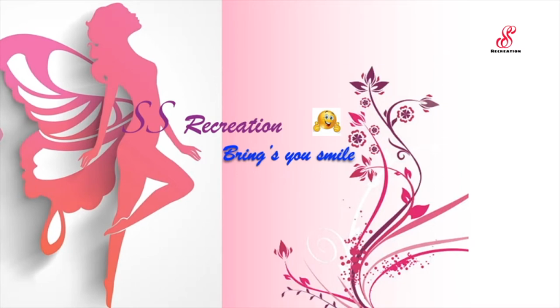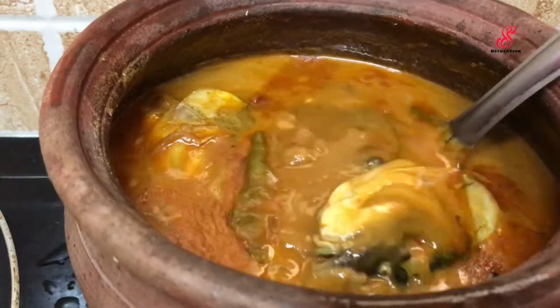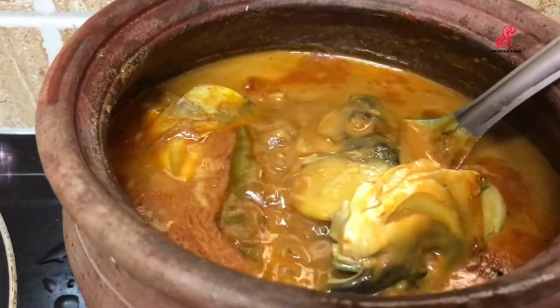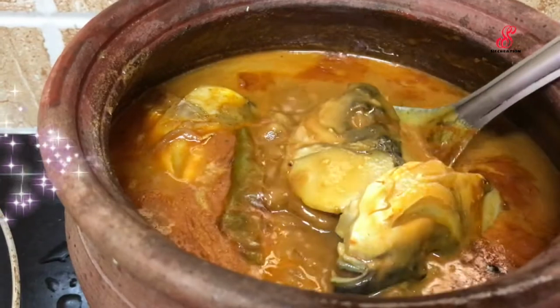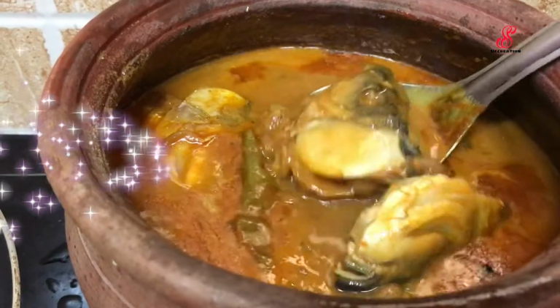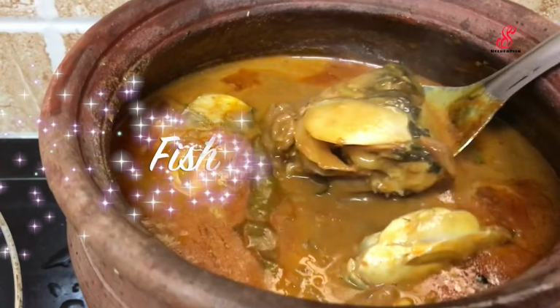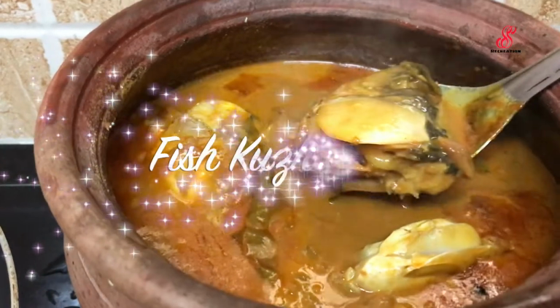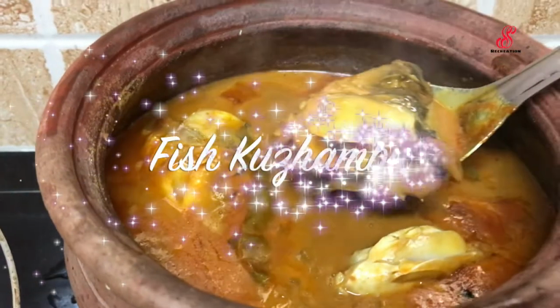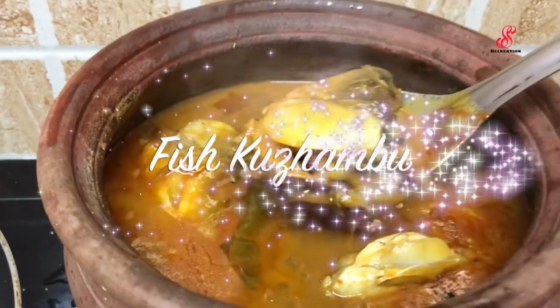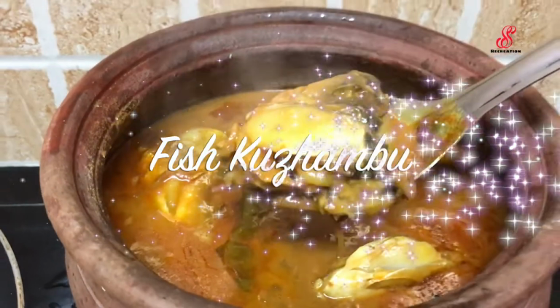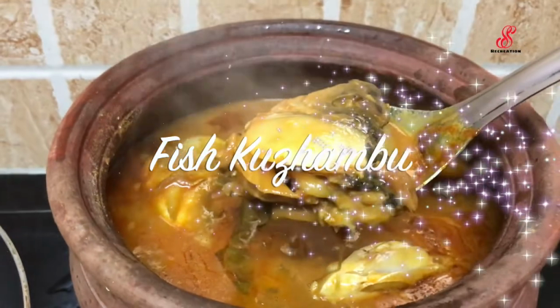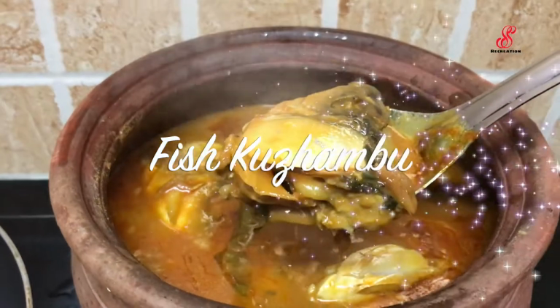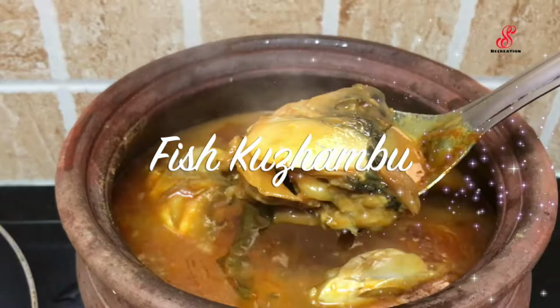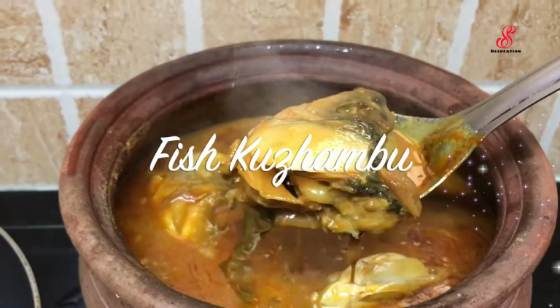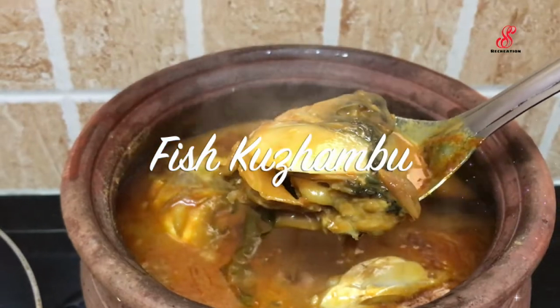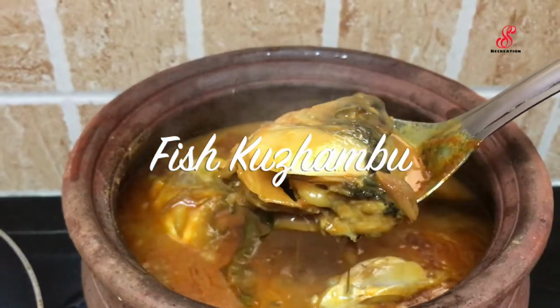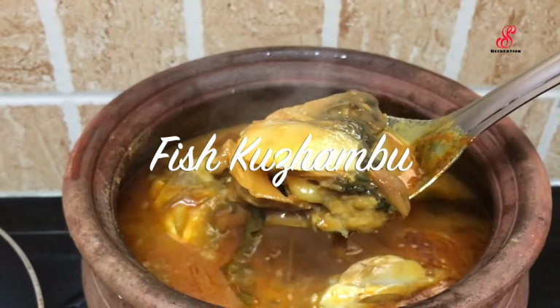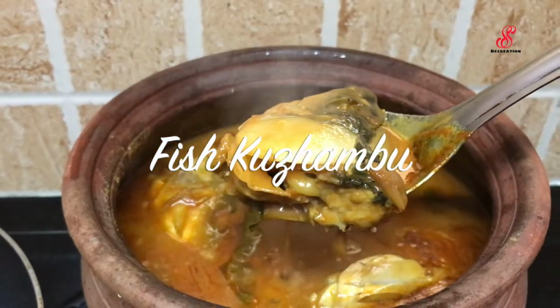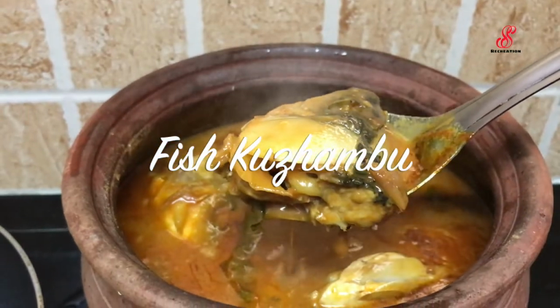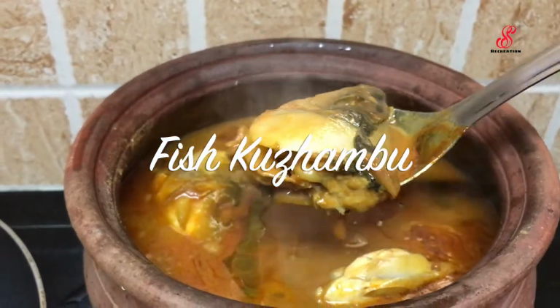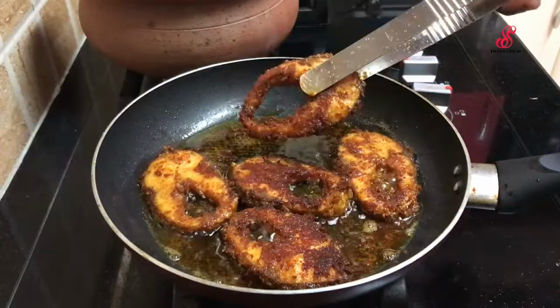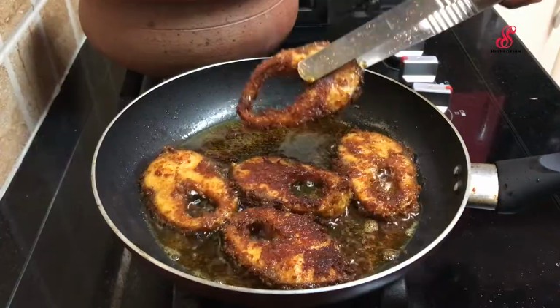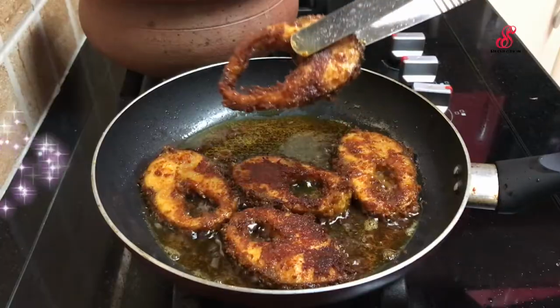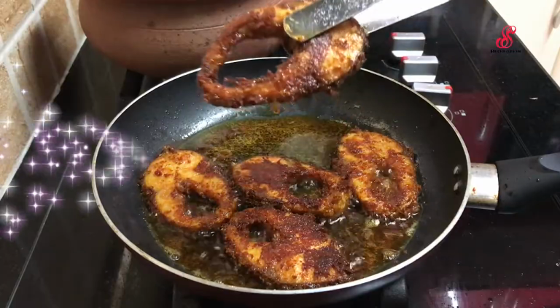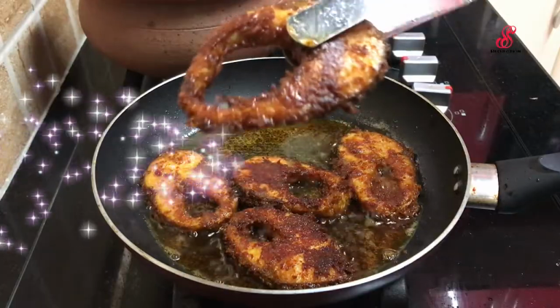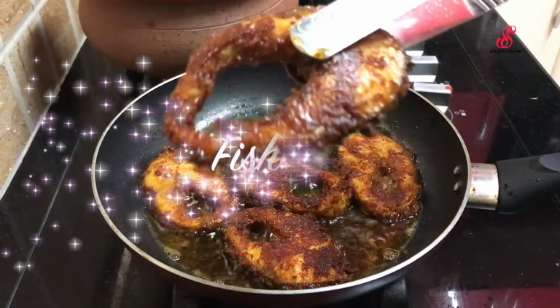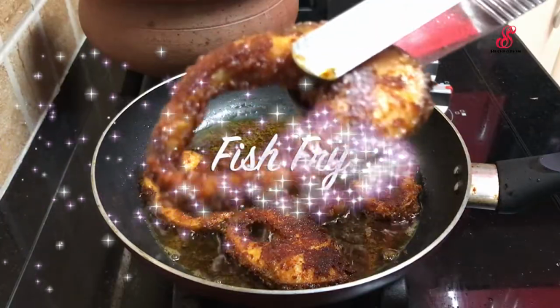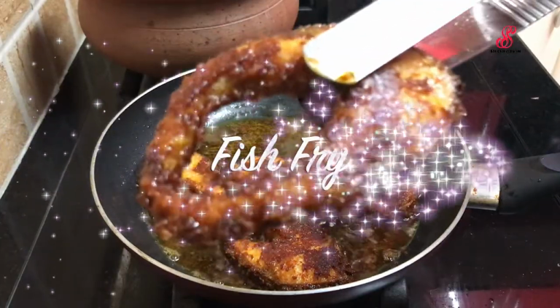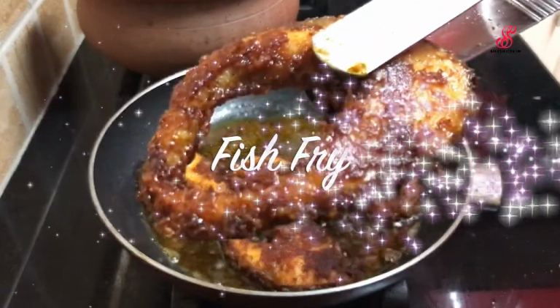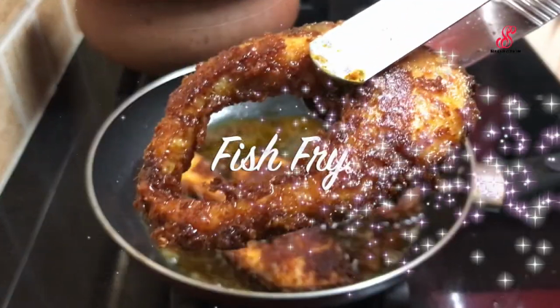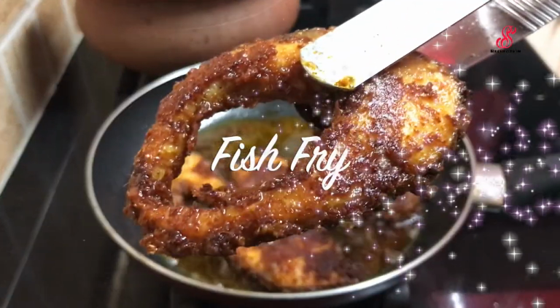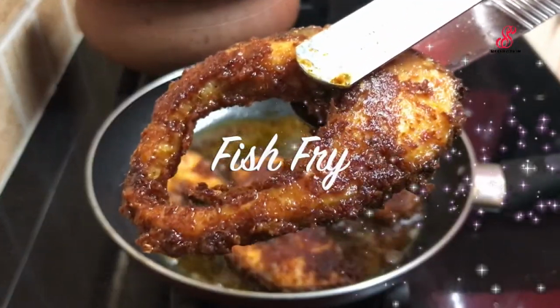Hello friends, welcome to accessory creation. How are you today? Today we will show you how to make a meen kolumbu and meen varuval.